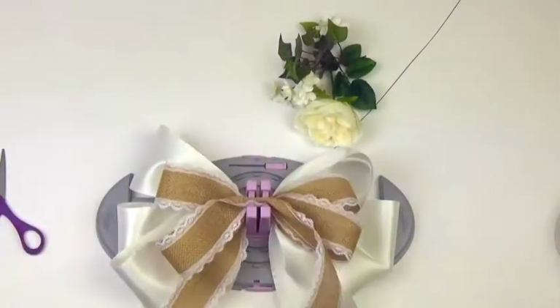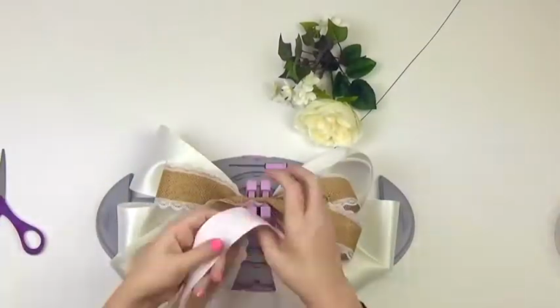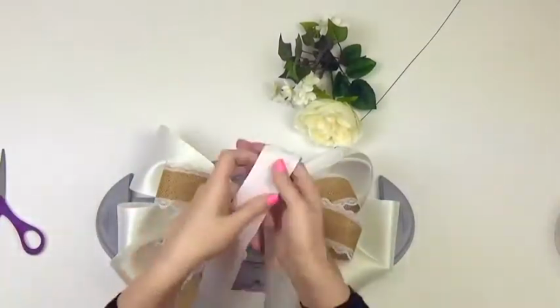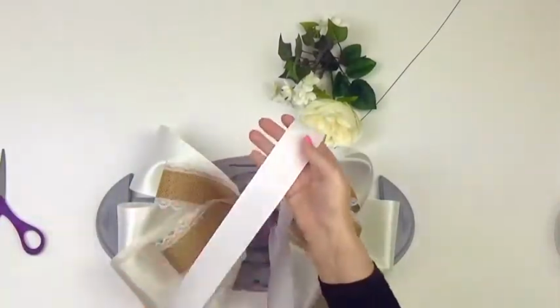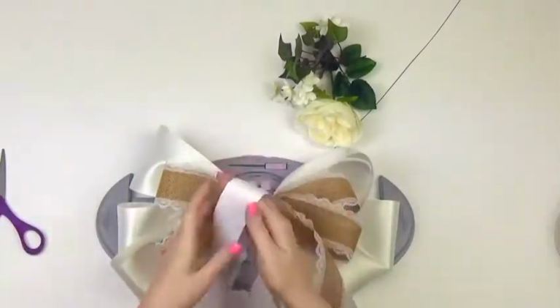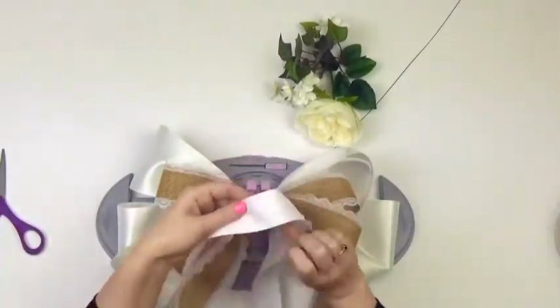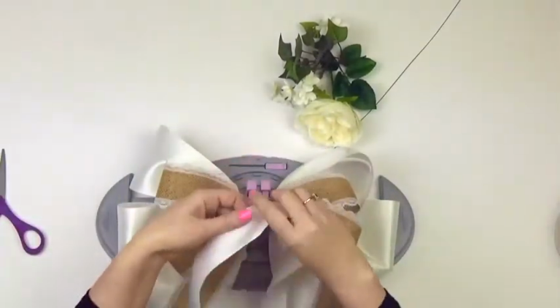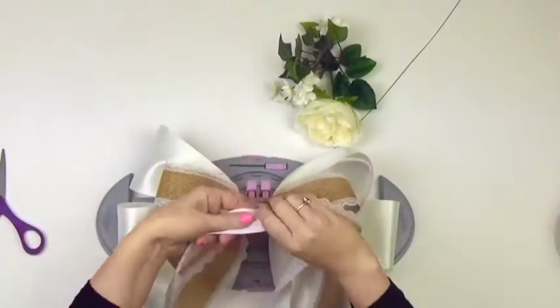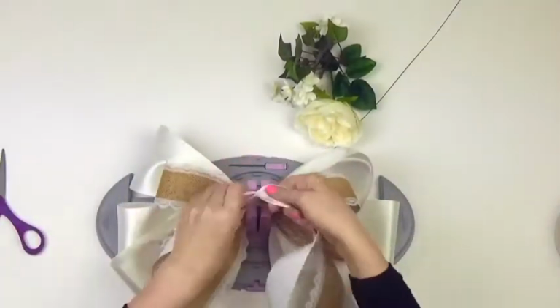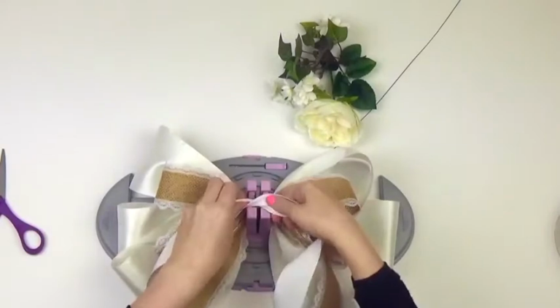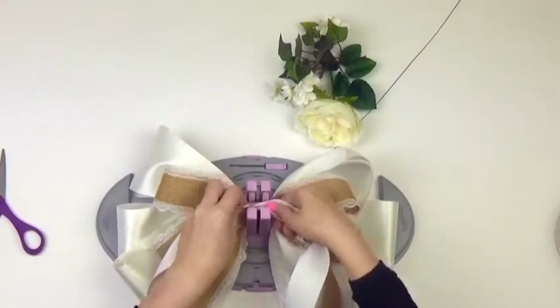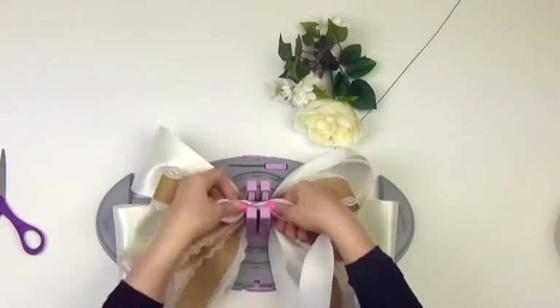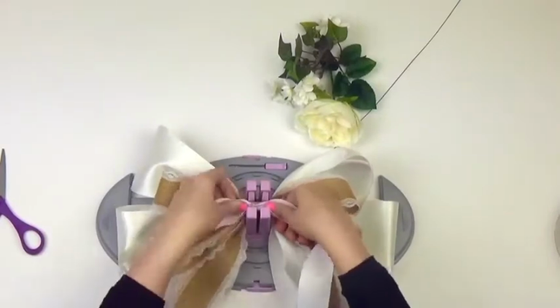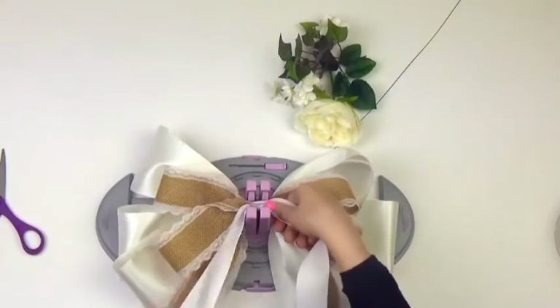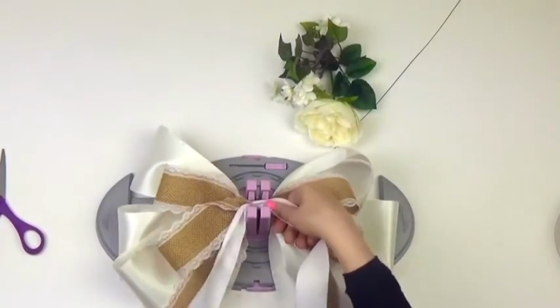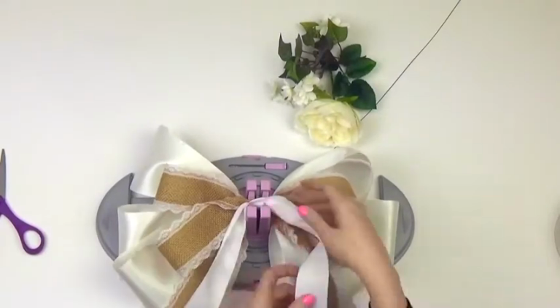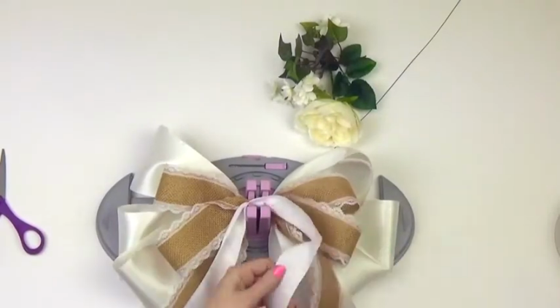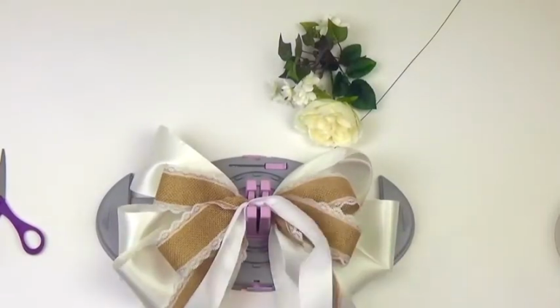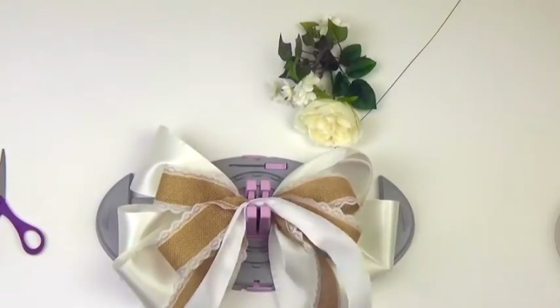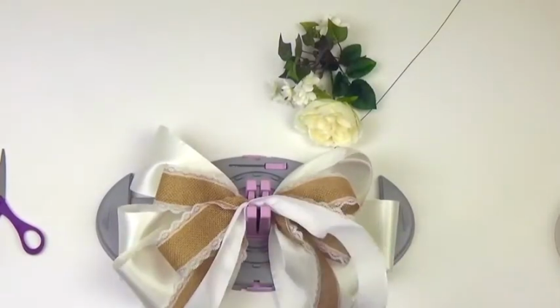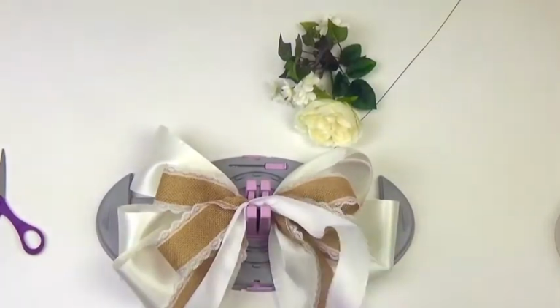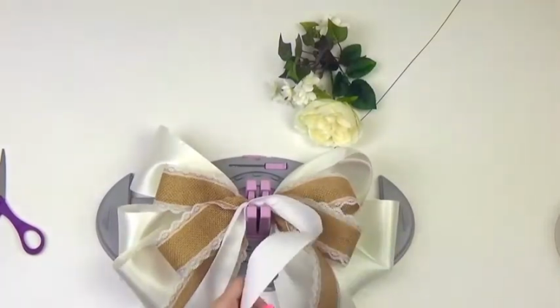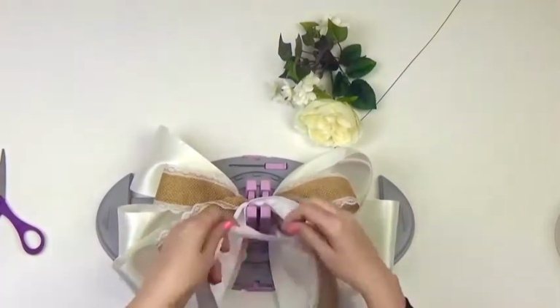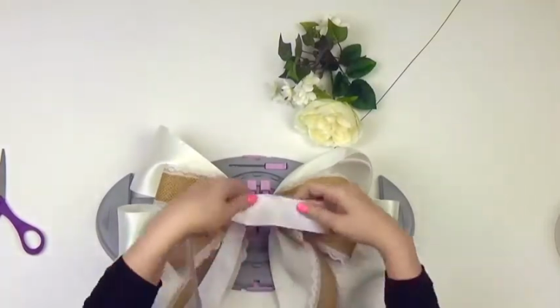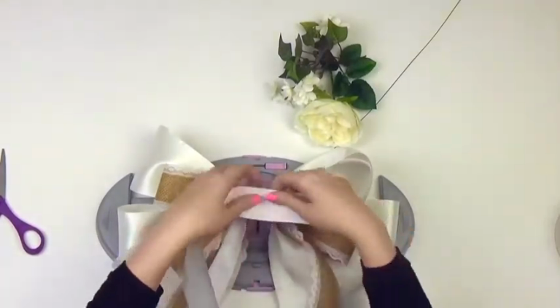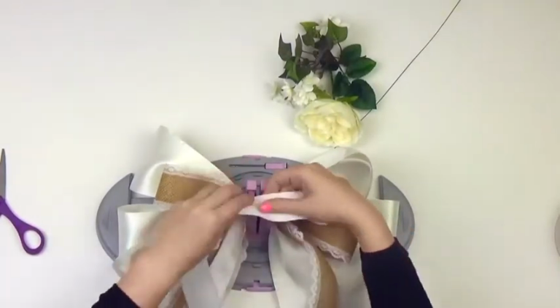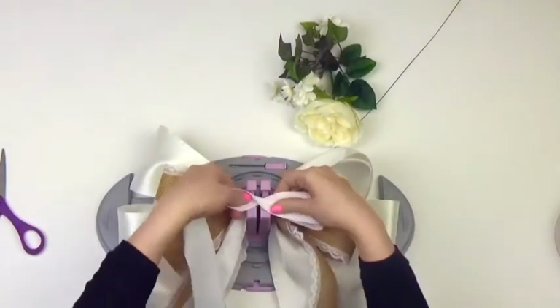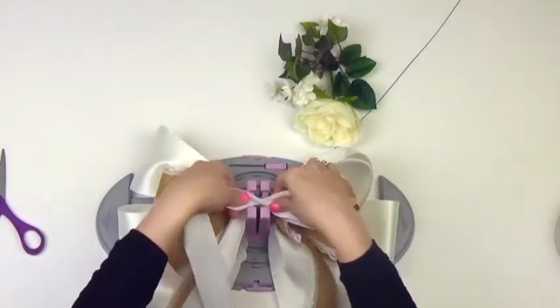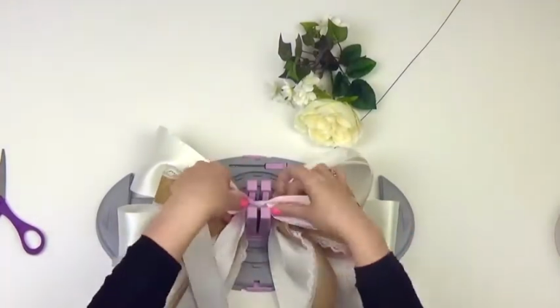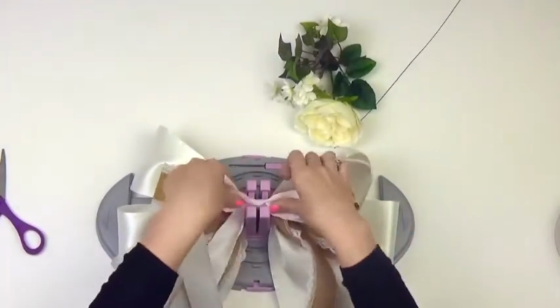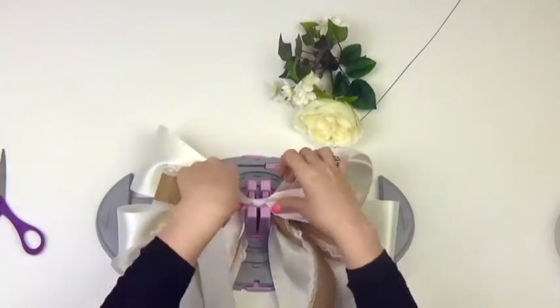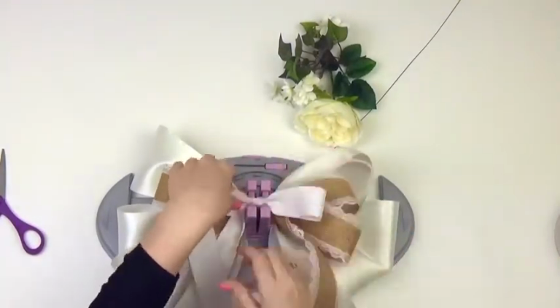Now take your 1.5-inch ribbon and create 4-inch loops. You'll have one loop on either side.